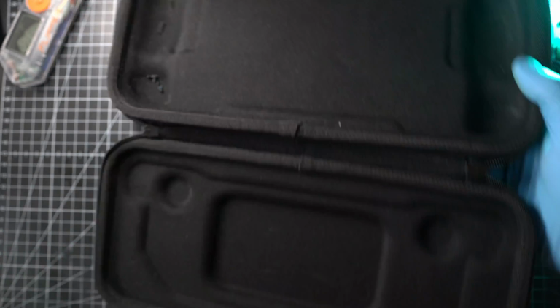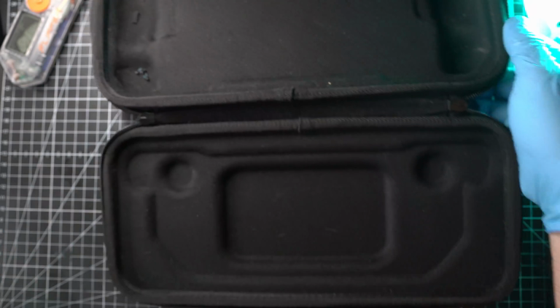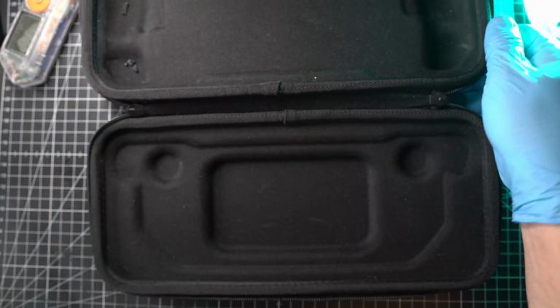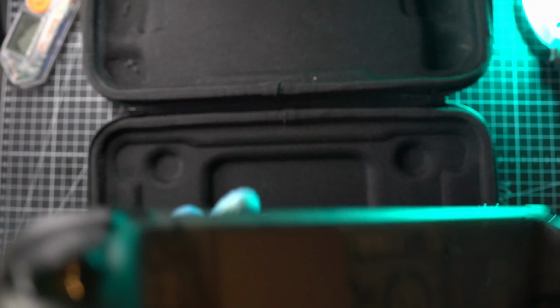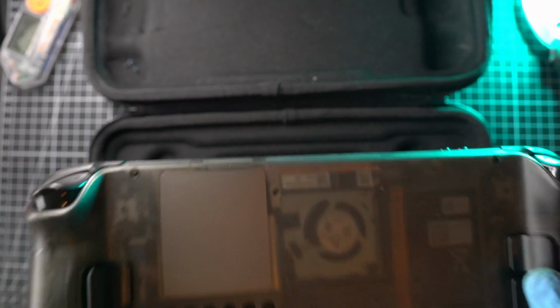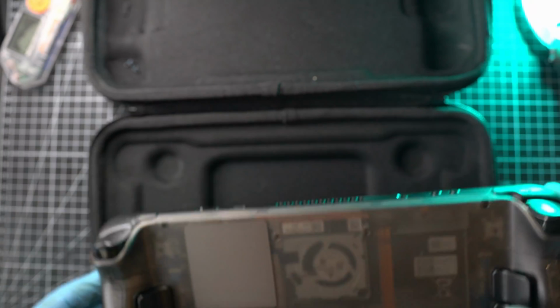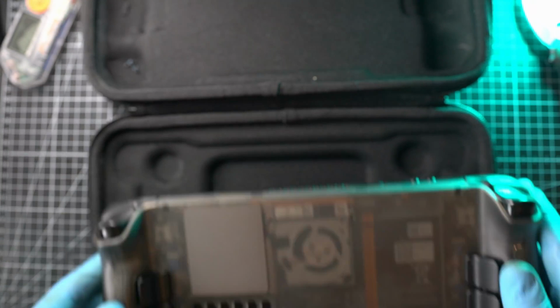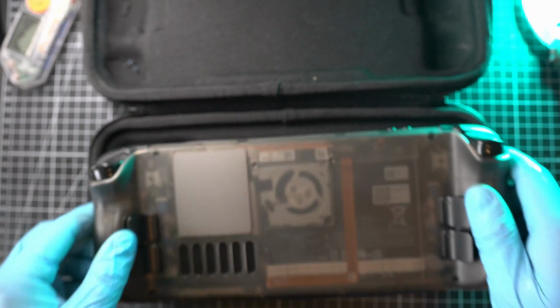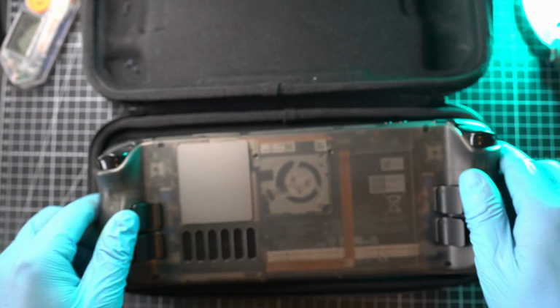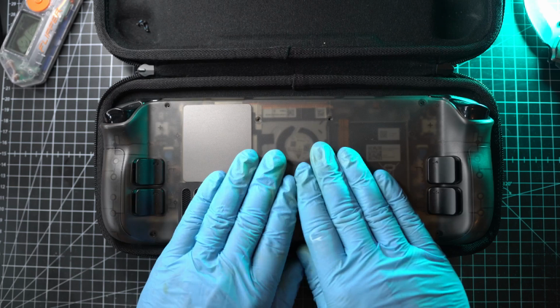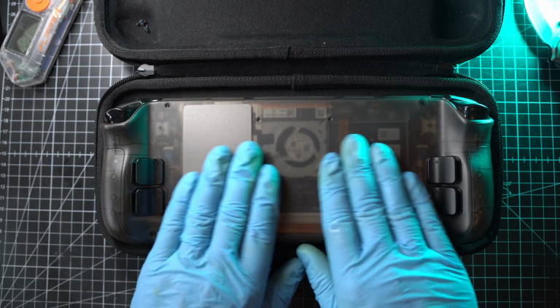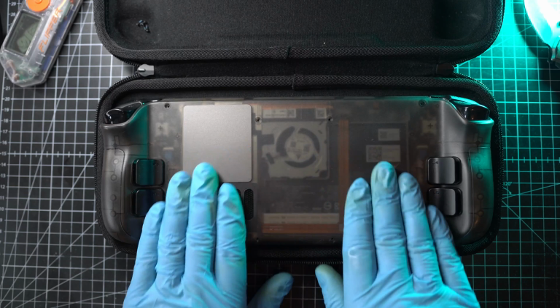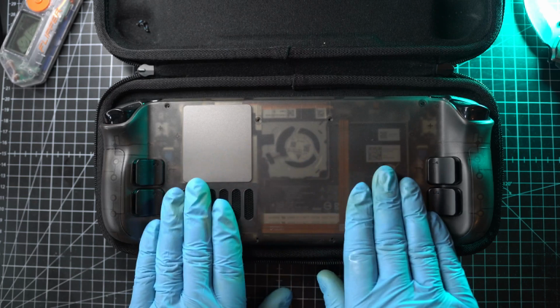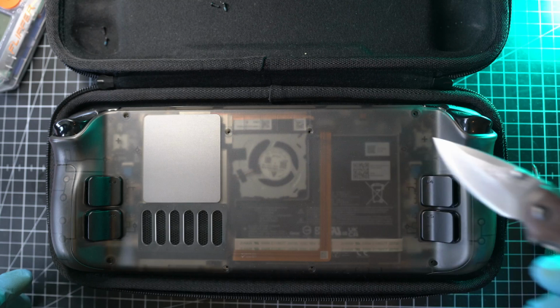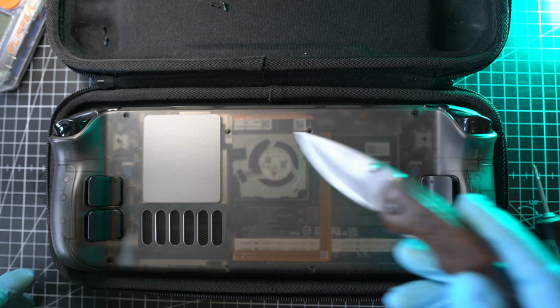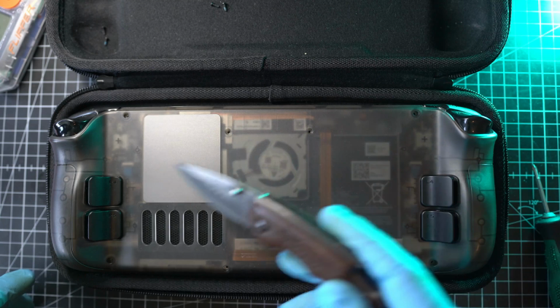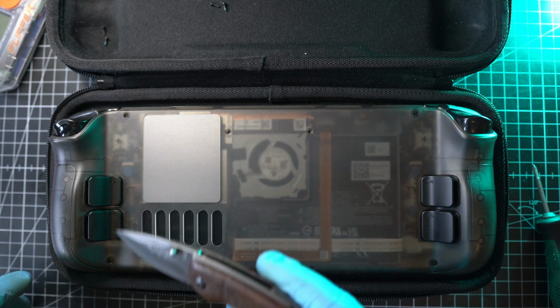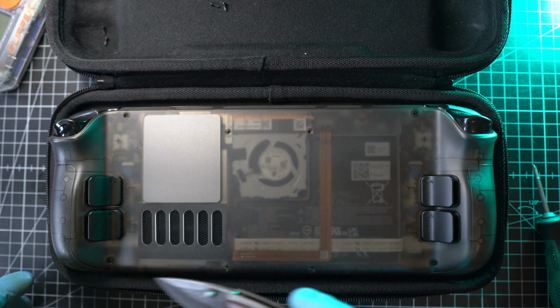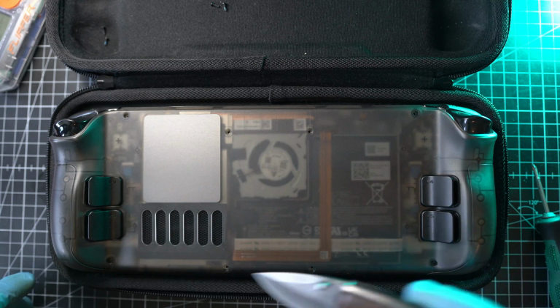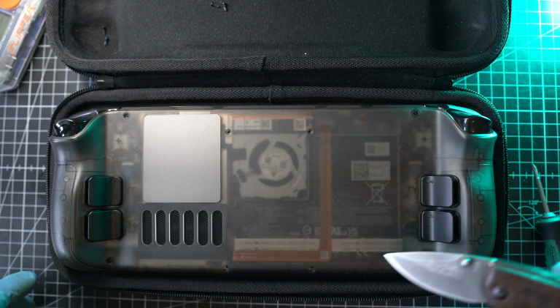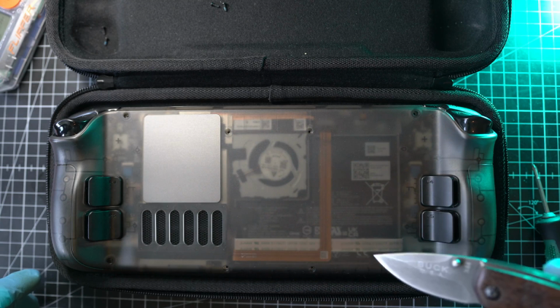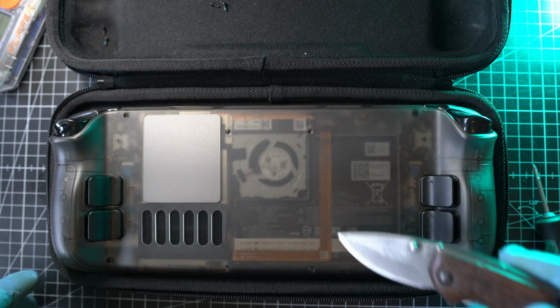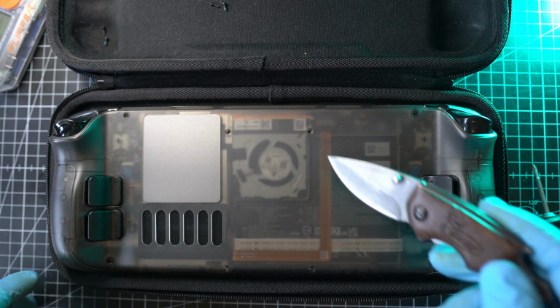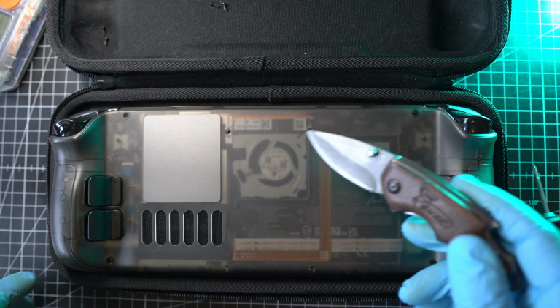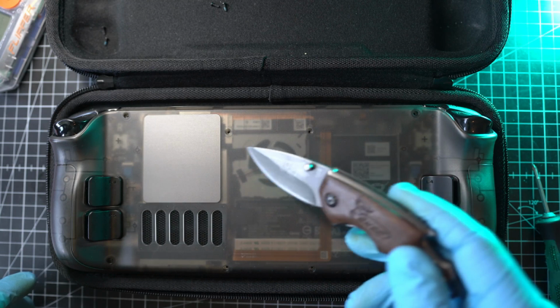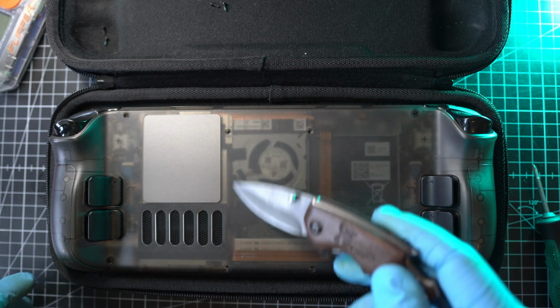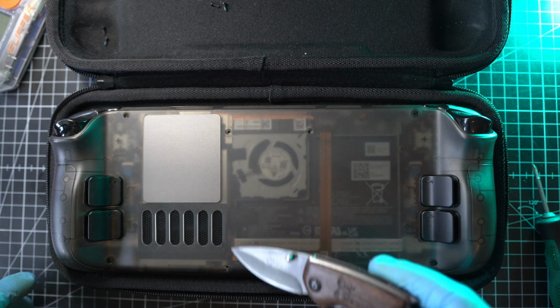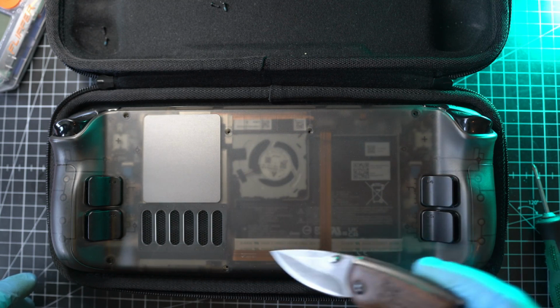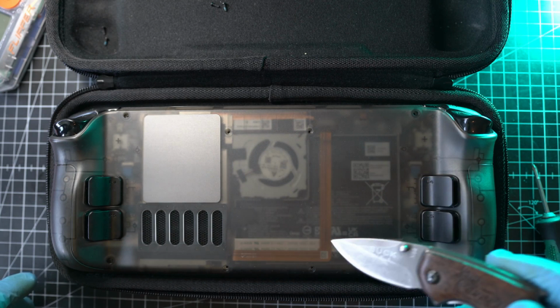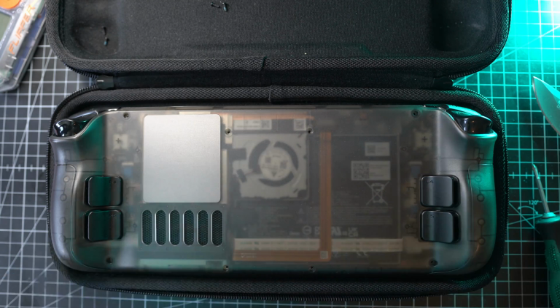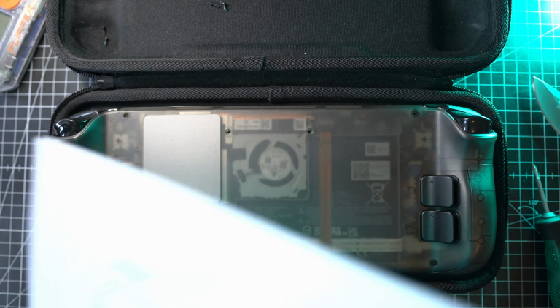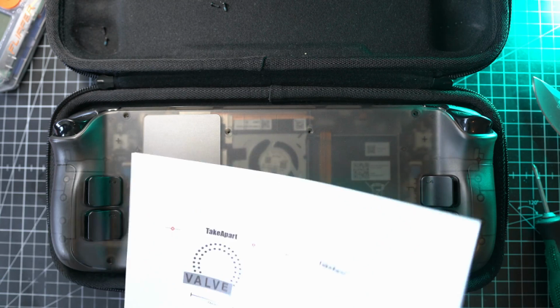Grab the case and remove 8 Phillips screws. The 4 outer ones are longer and the 4 inner ones are shorter.